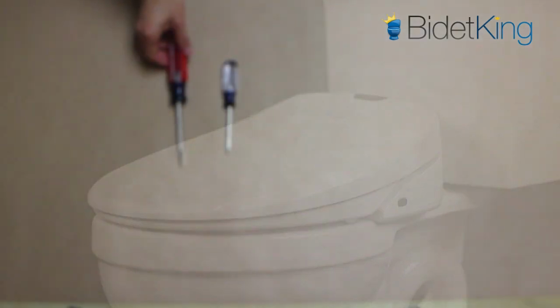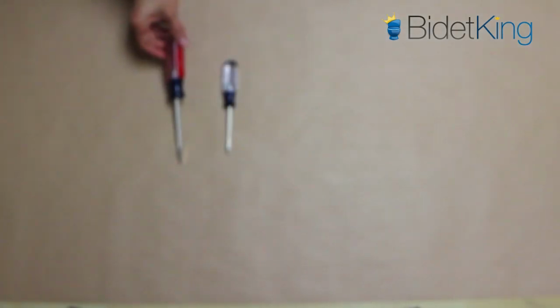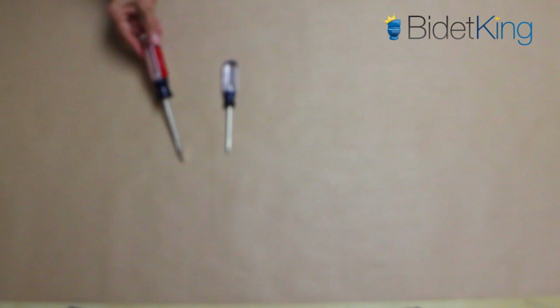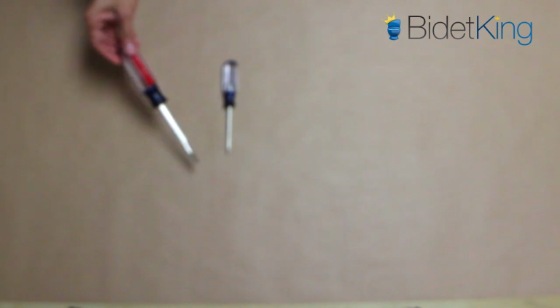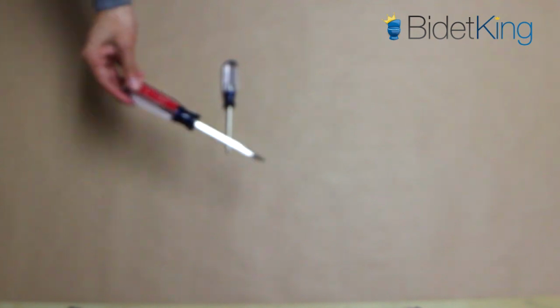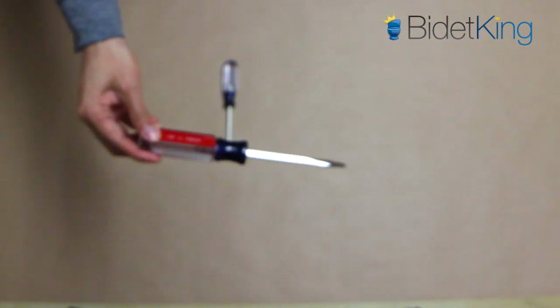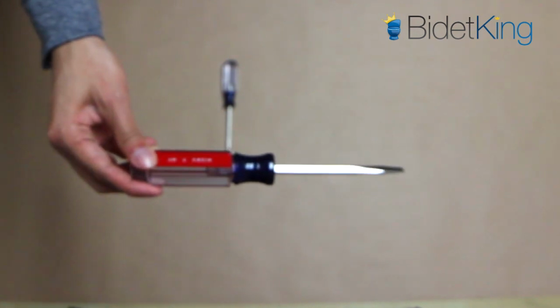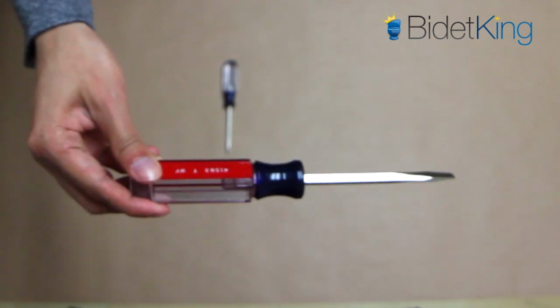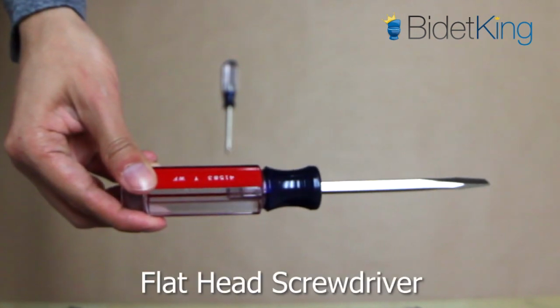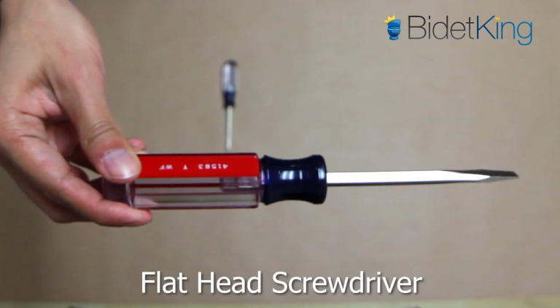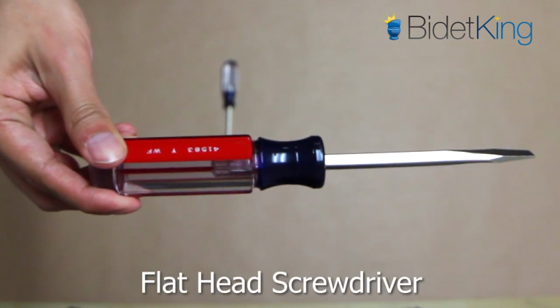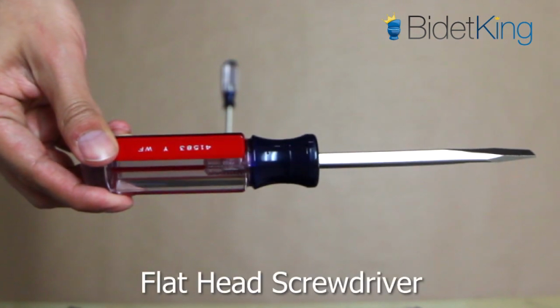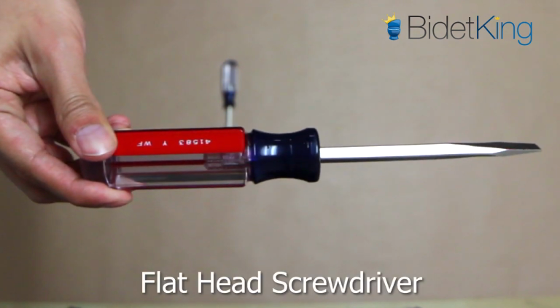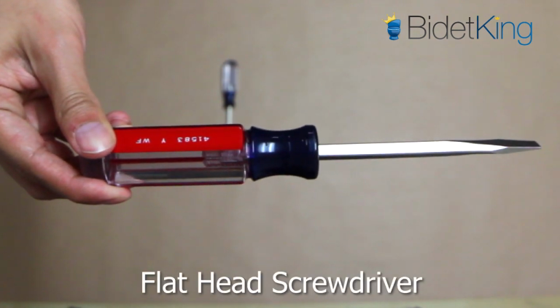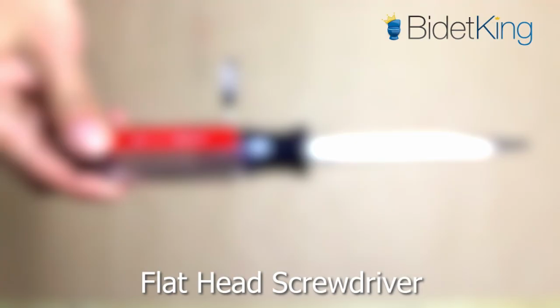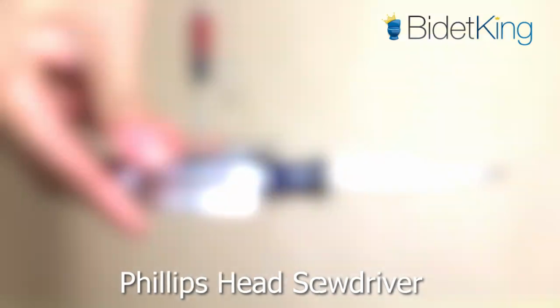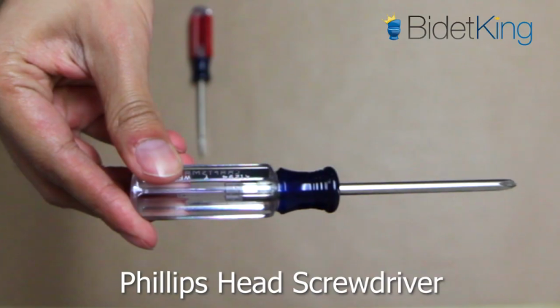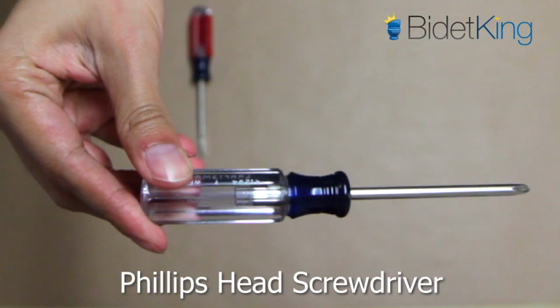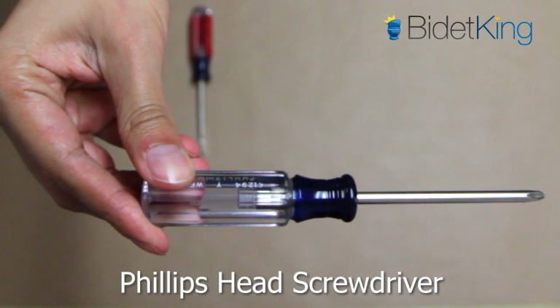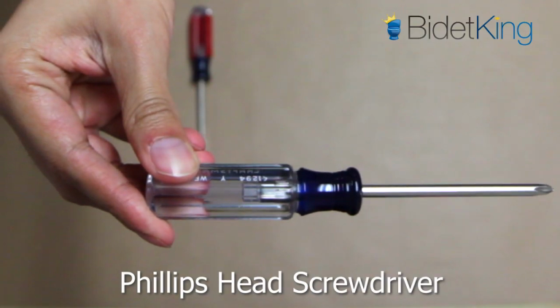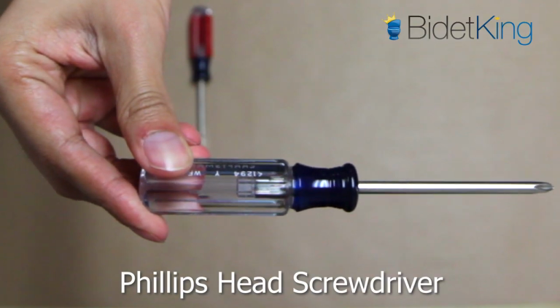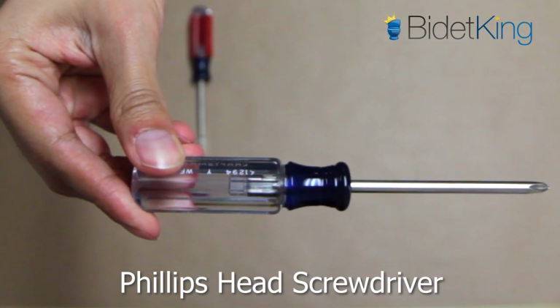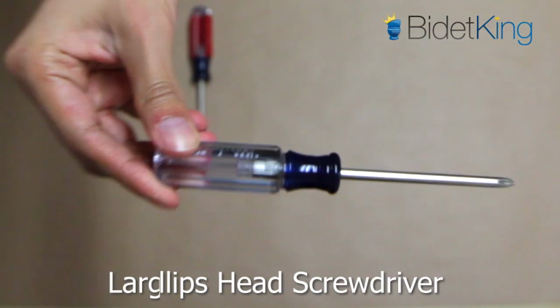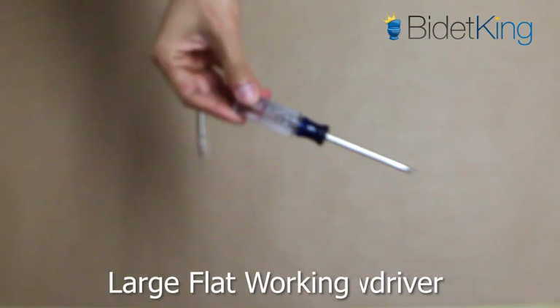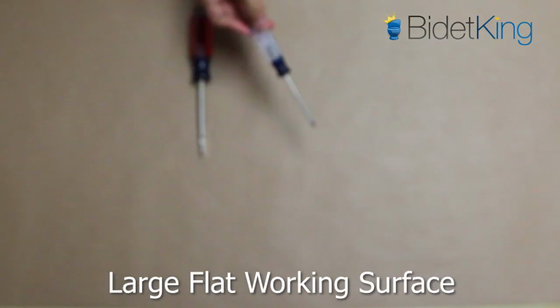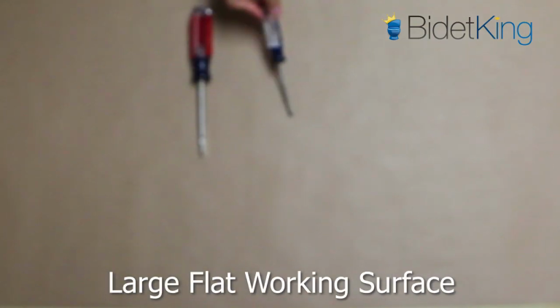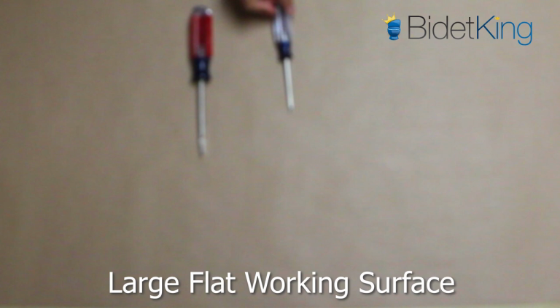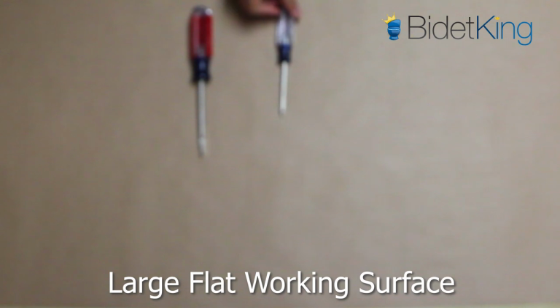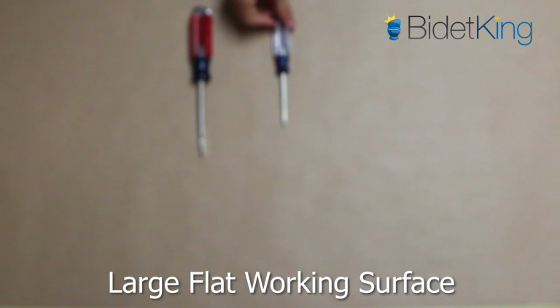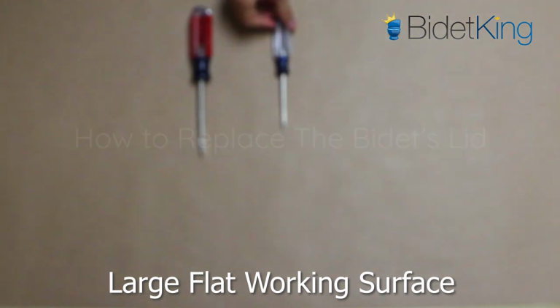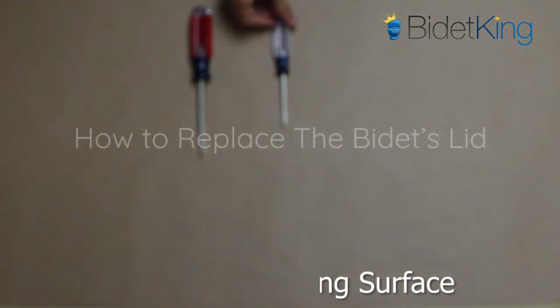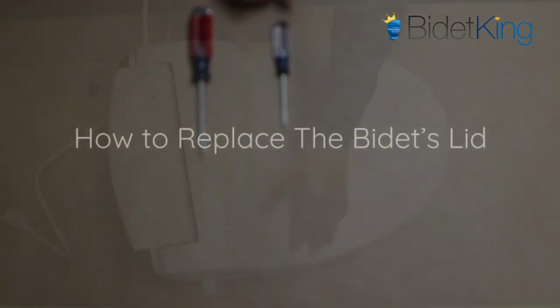Tools needed: a flathead screwdriver, a Phillips head screwdriver, and a large flat working surface.